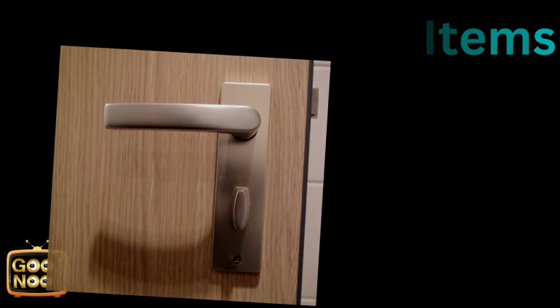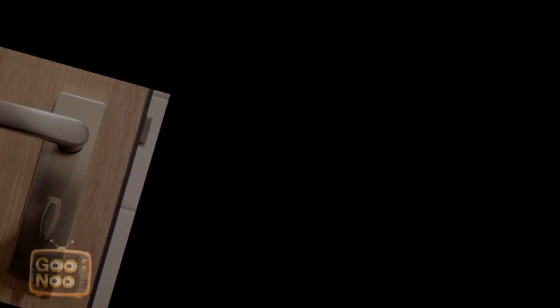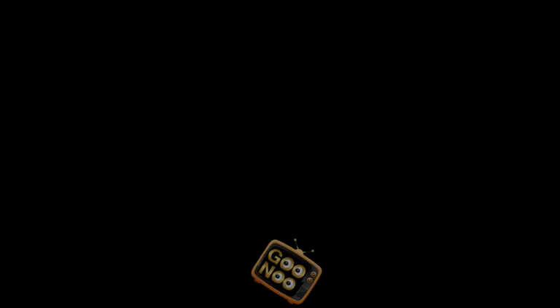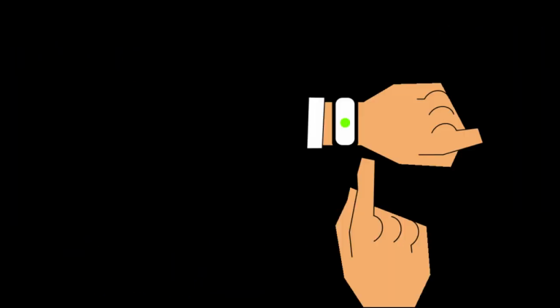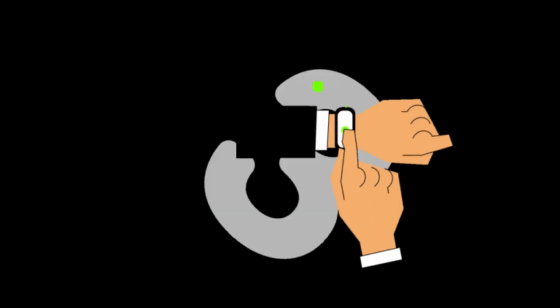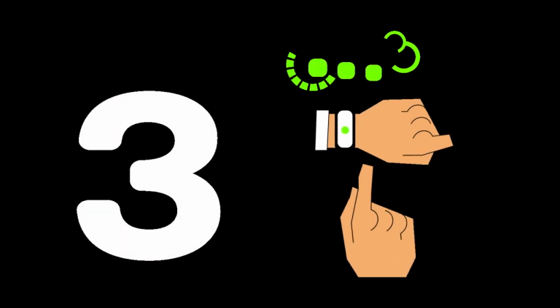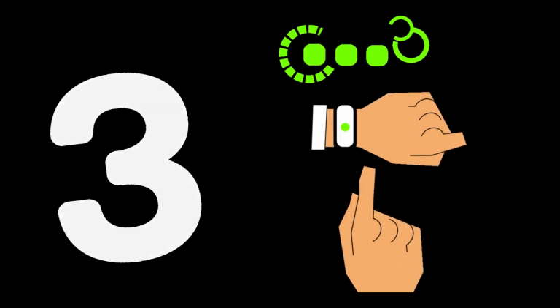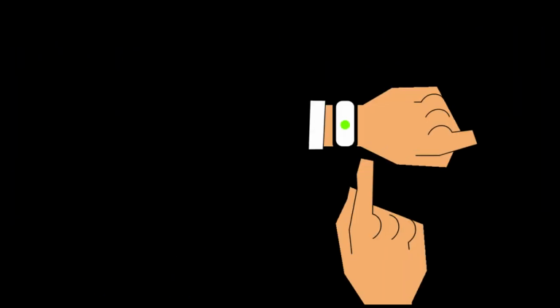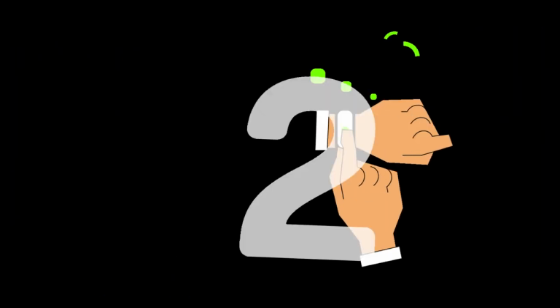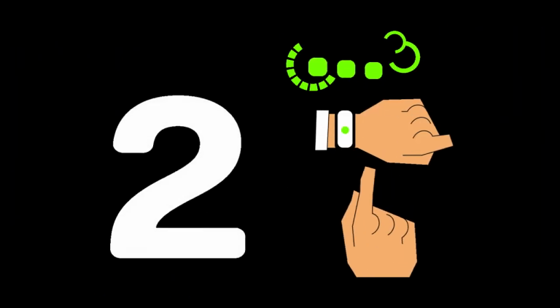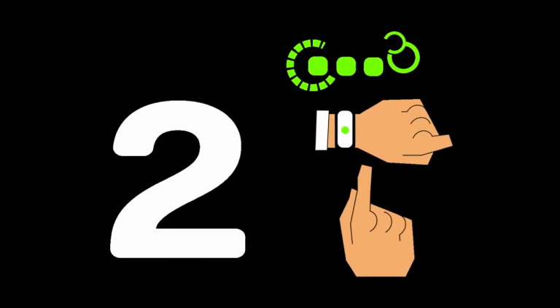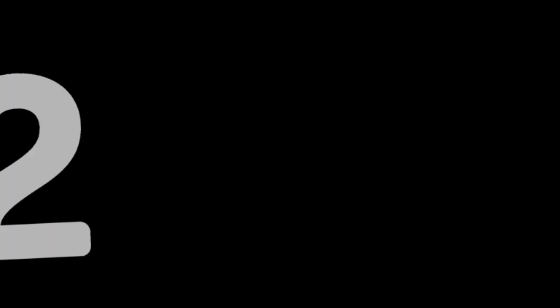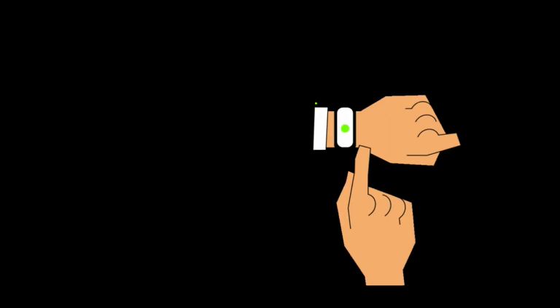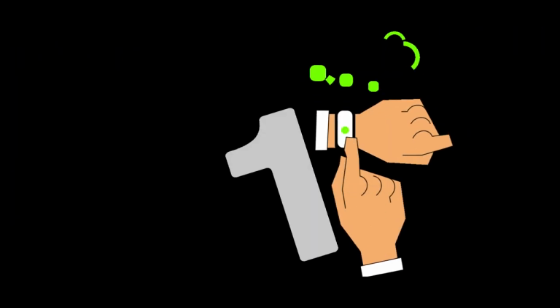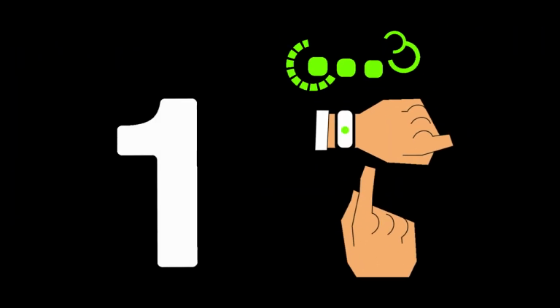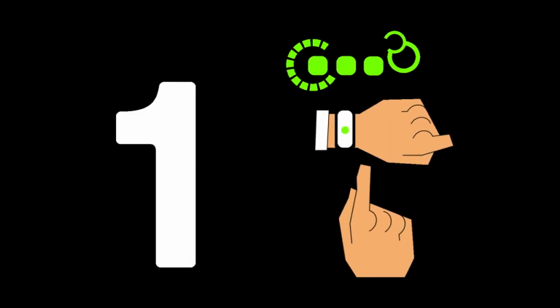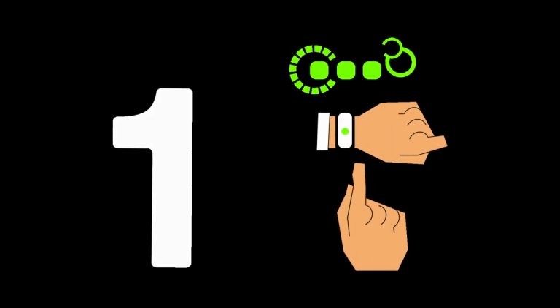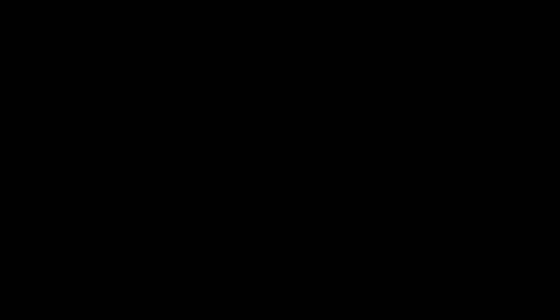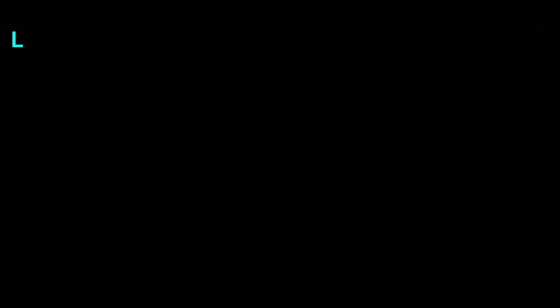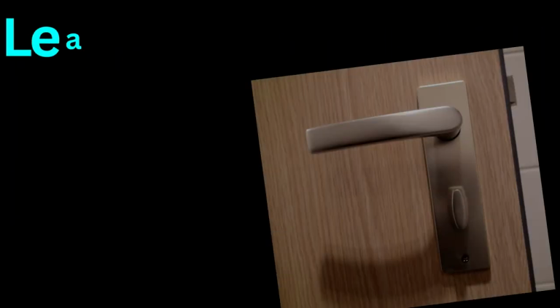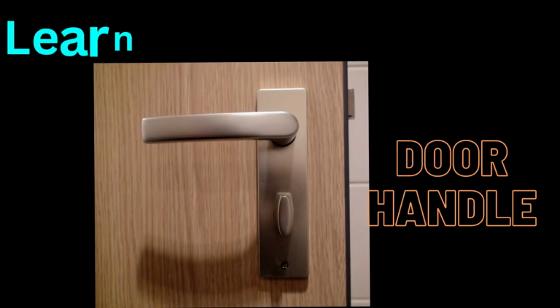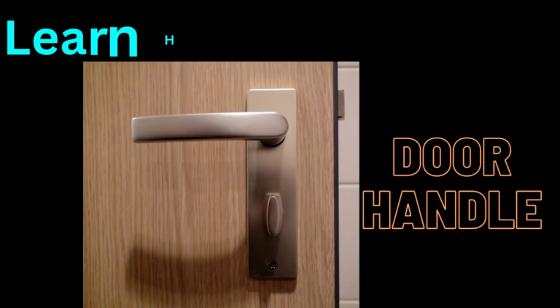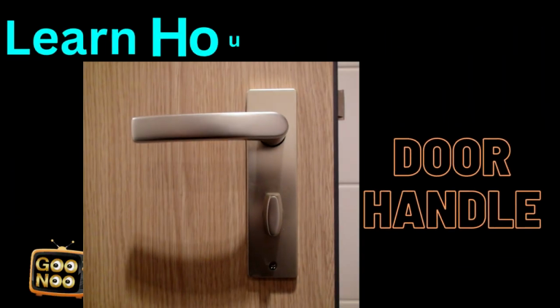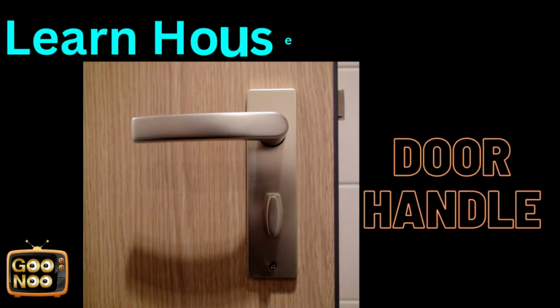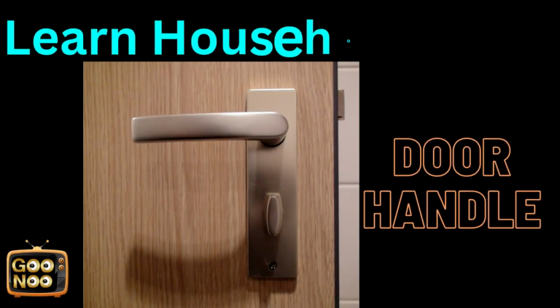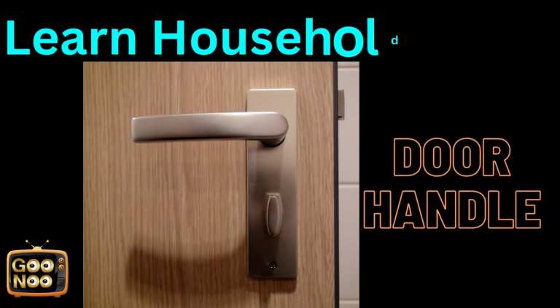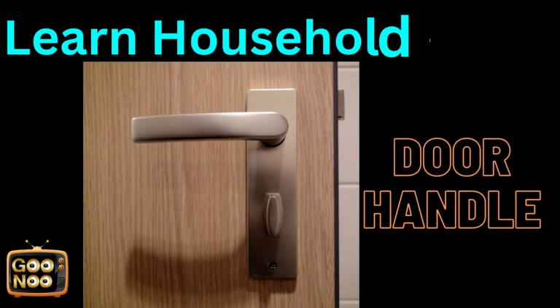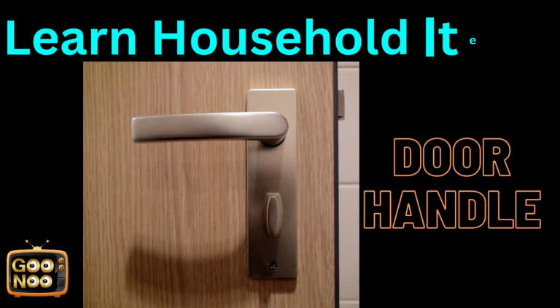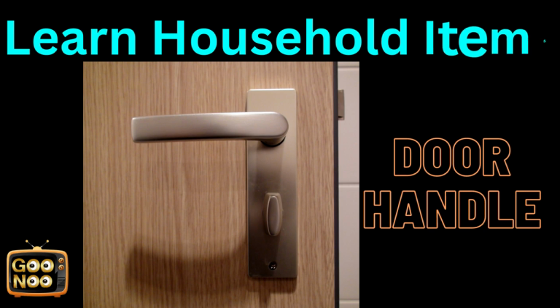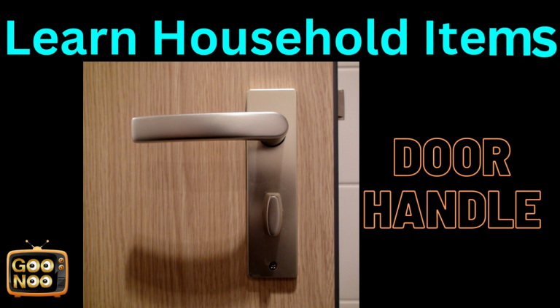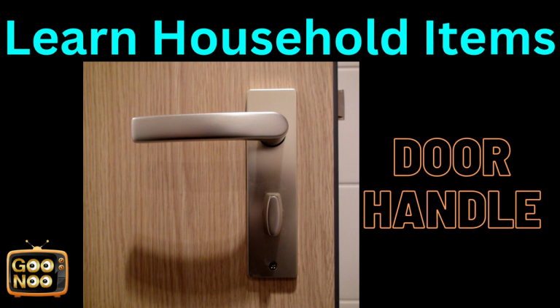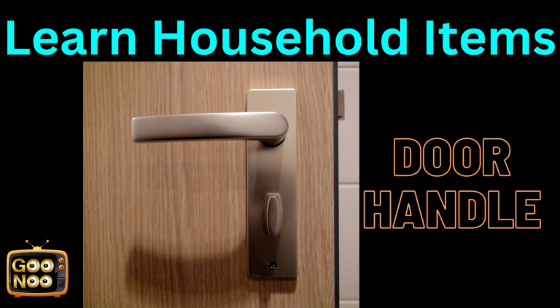Let's try to guess this thing — a very common household item. It's a door handle.